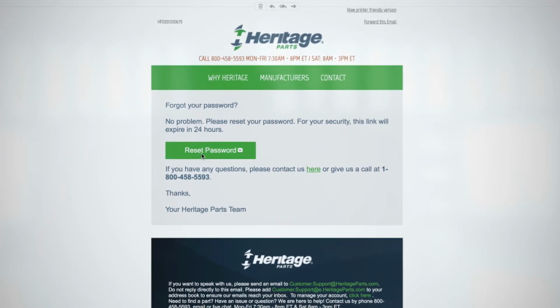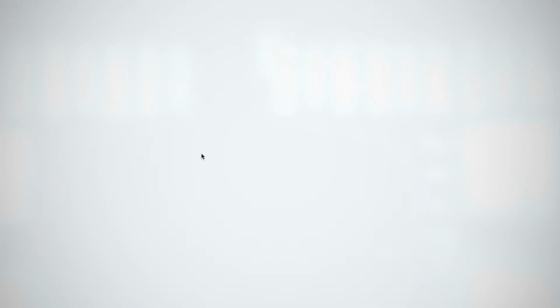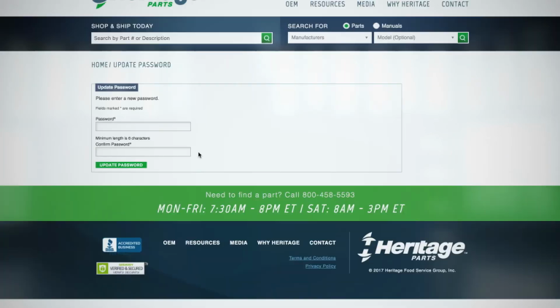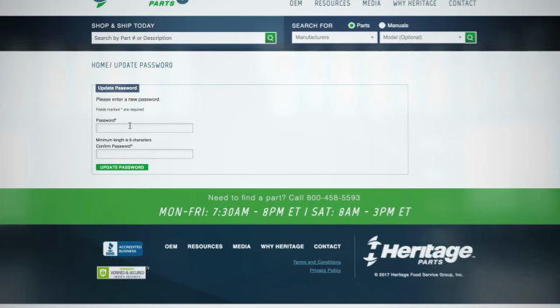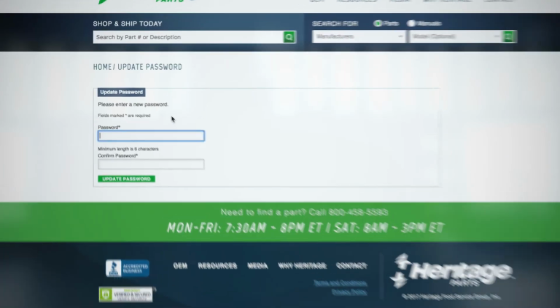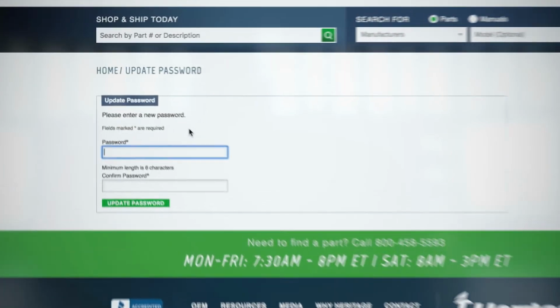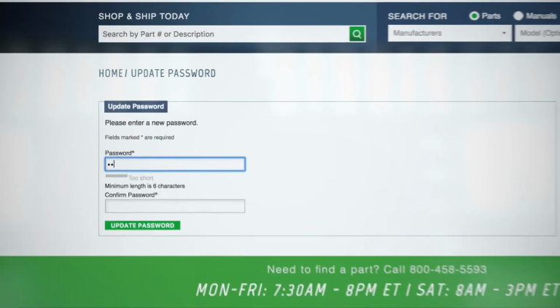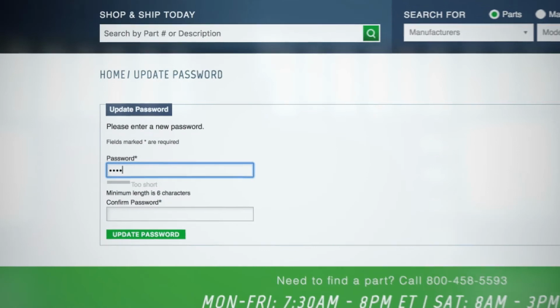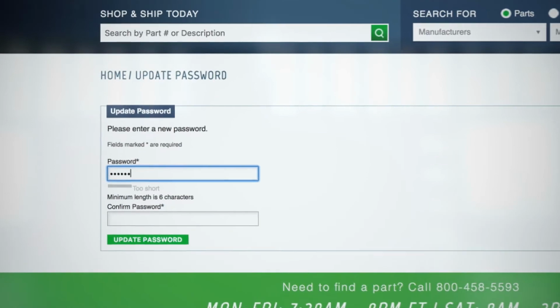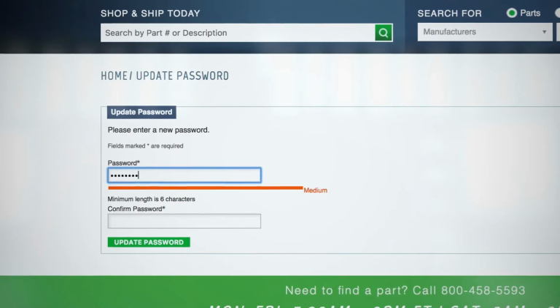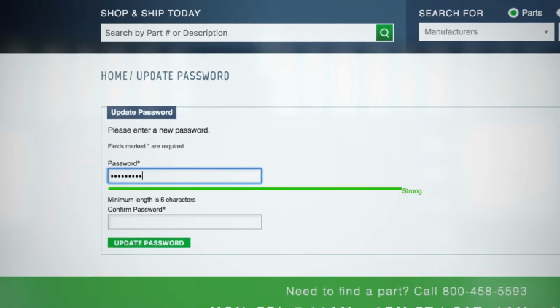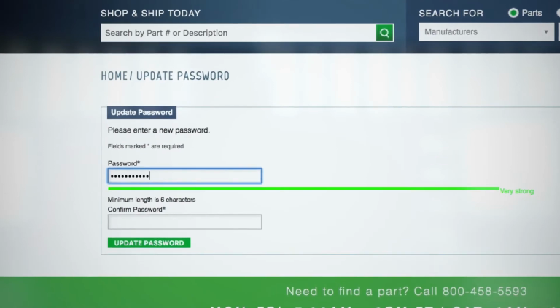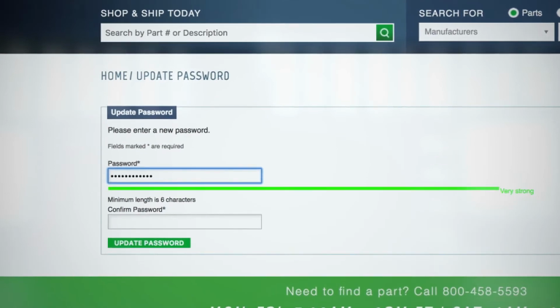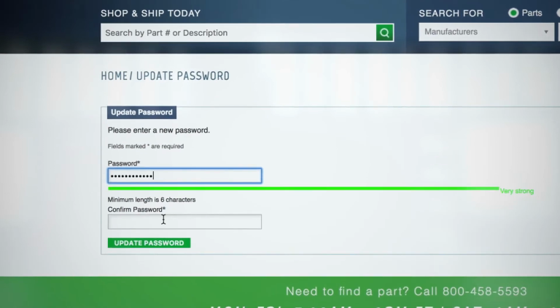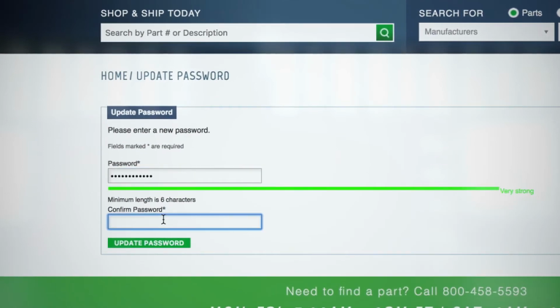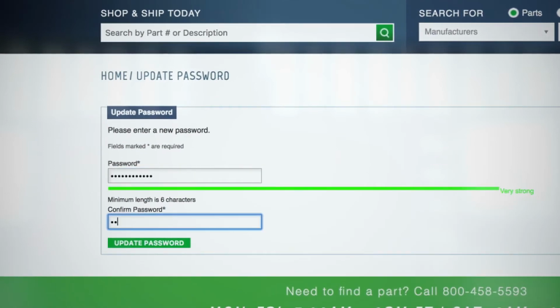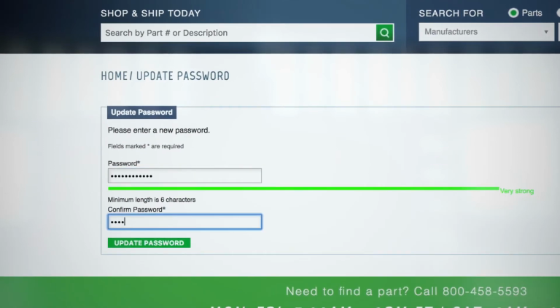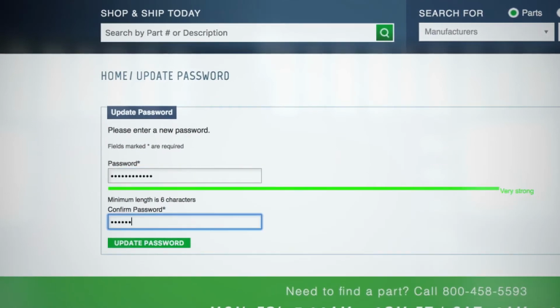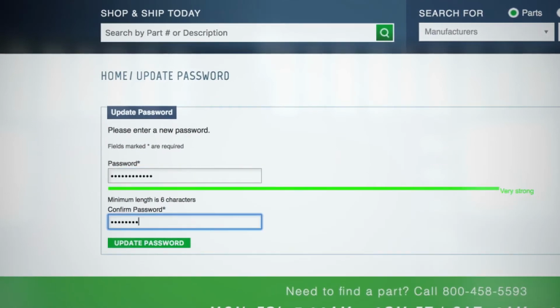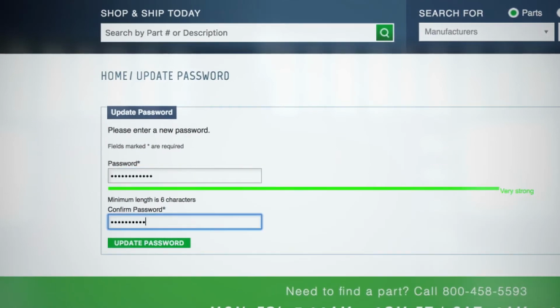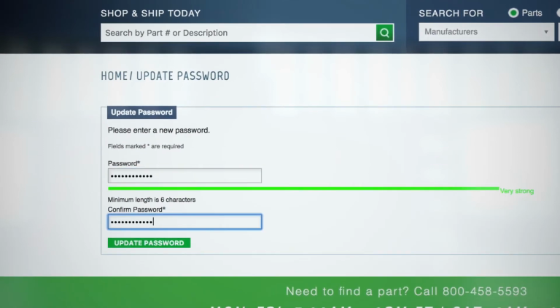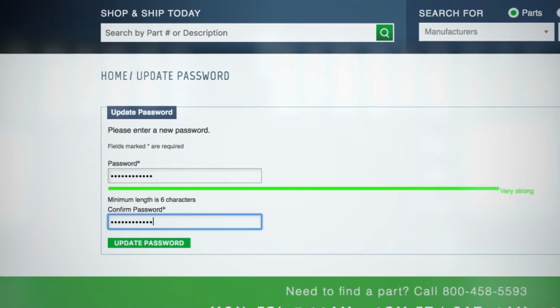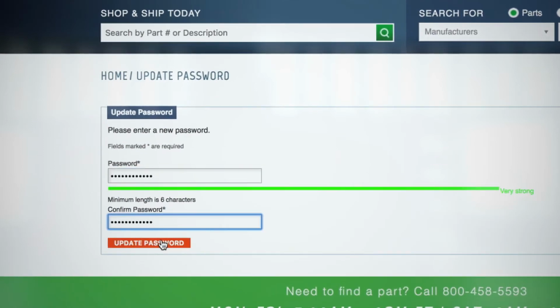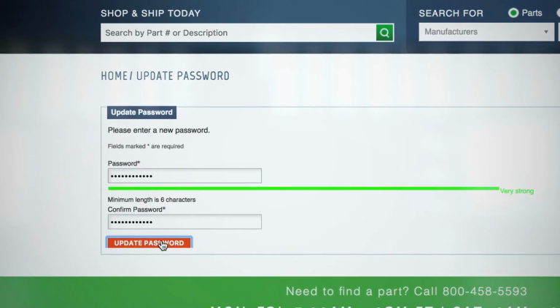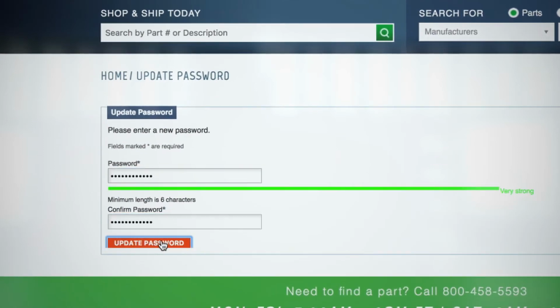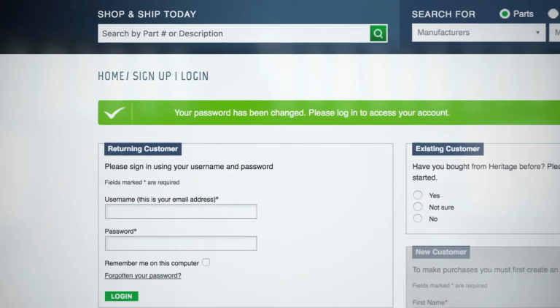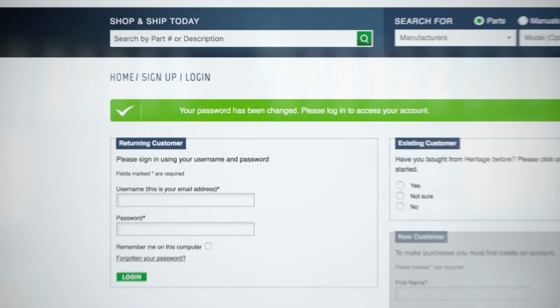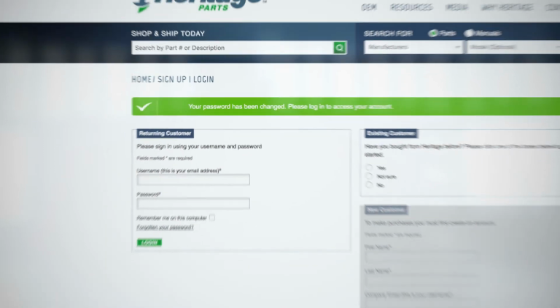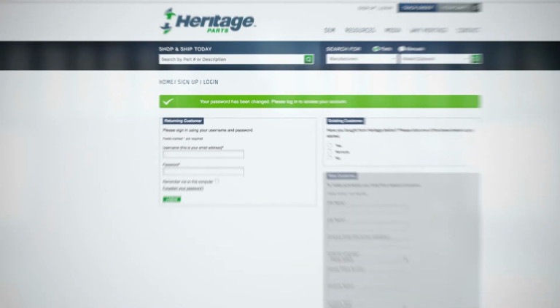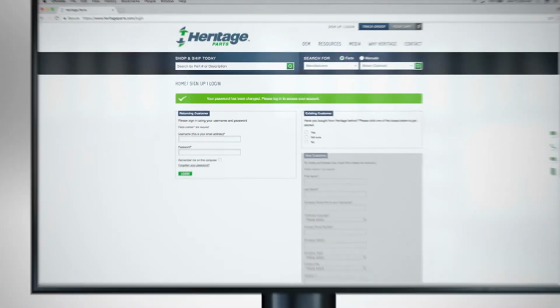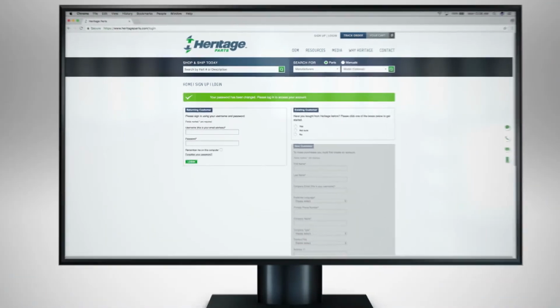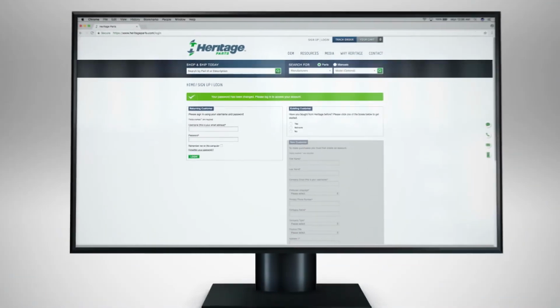You'll now be able to create your password. That's it — you're ready to log in.